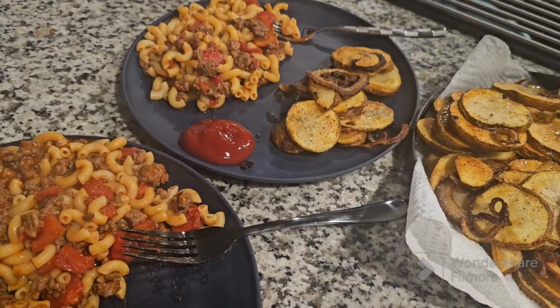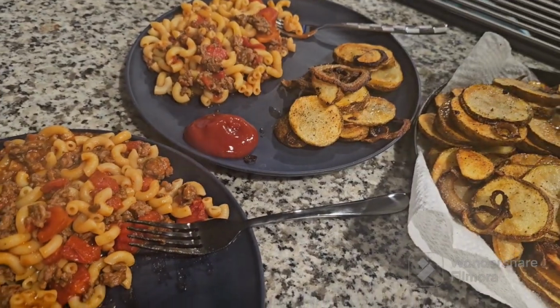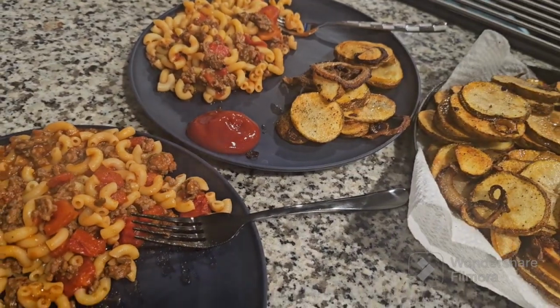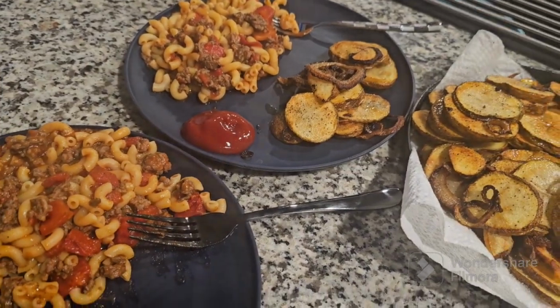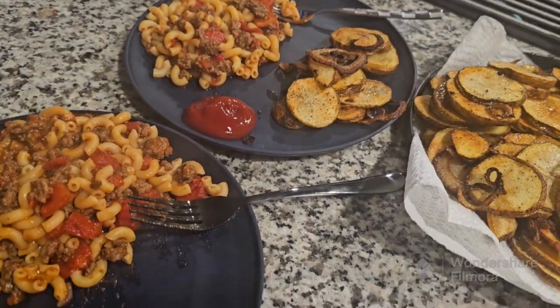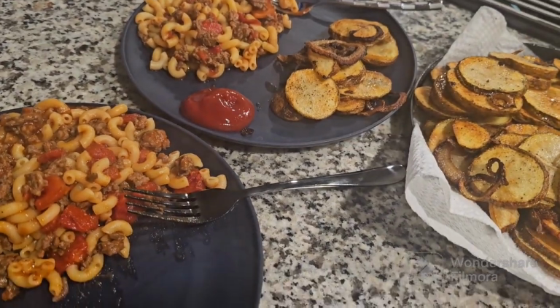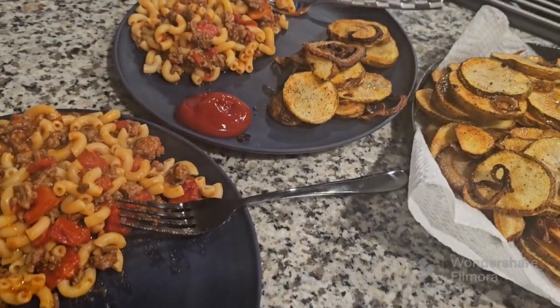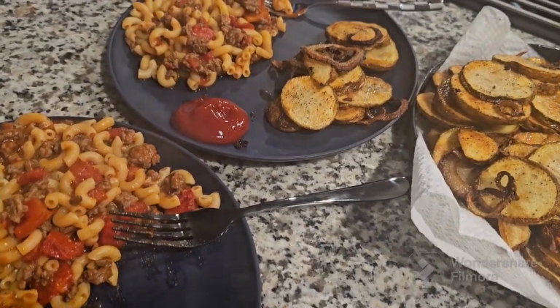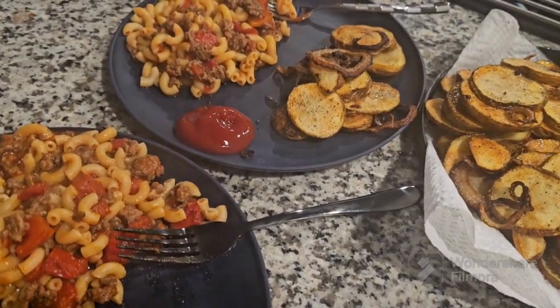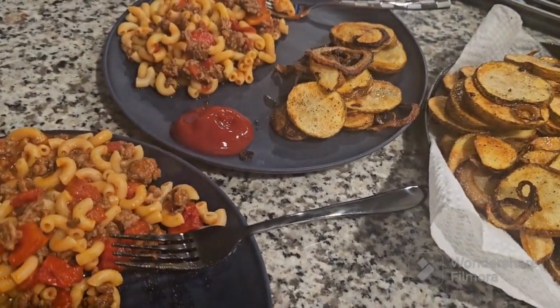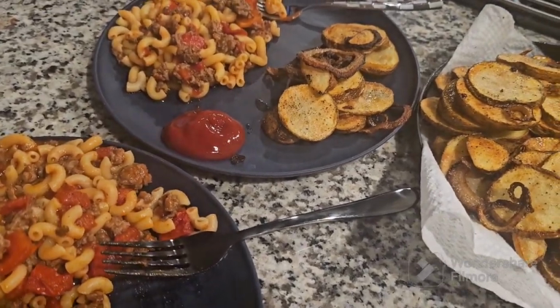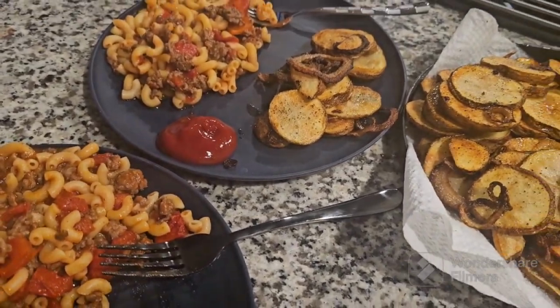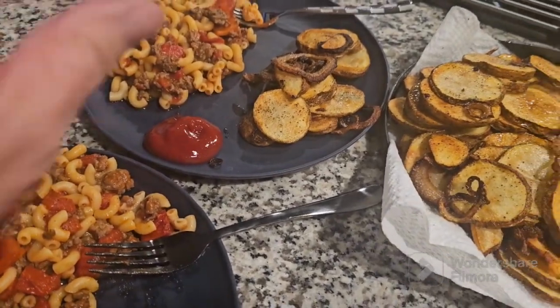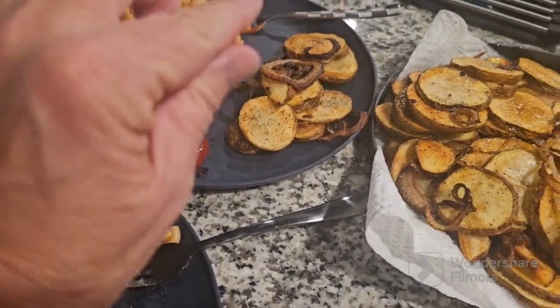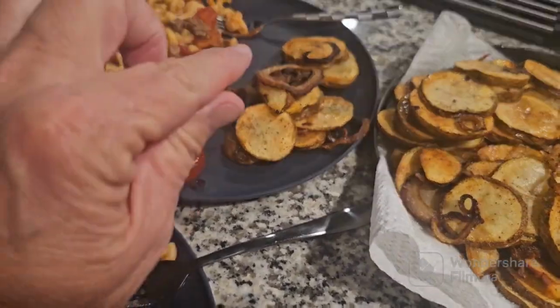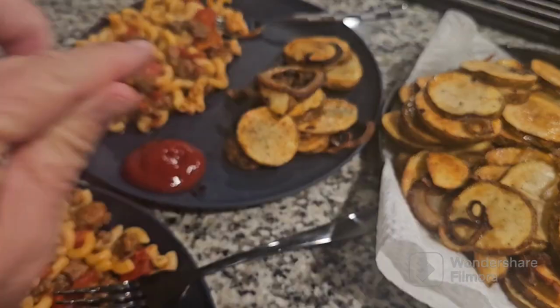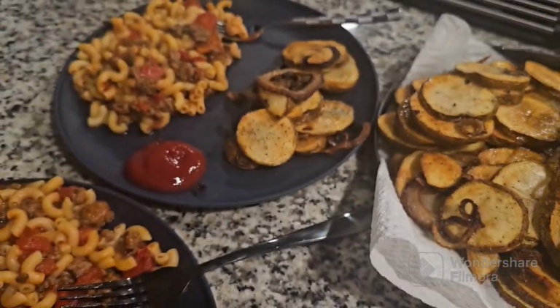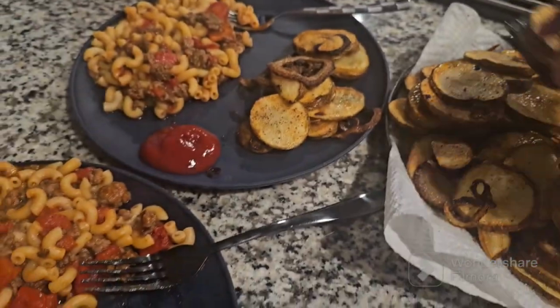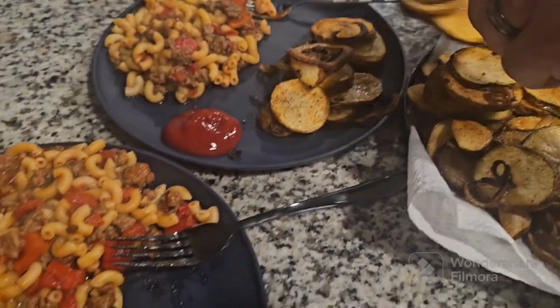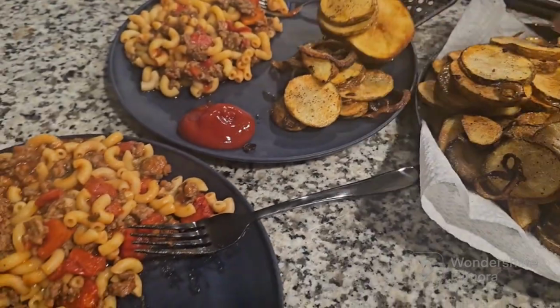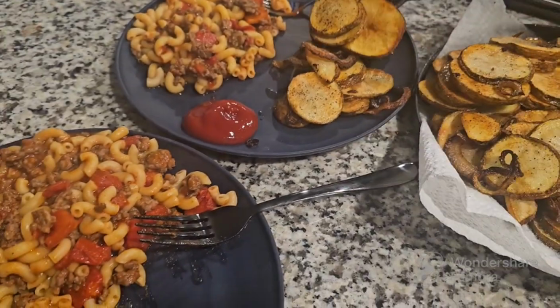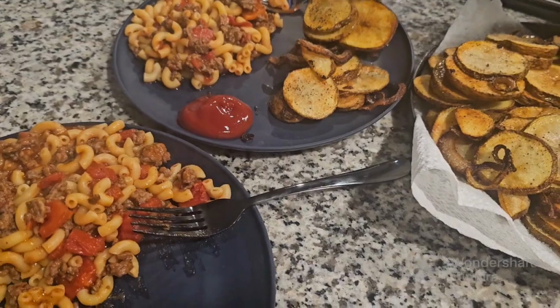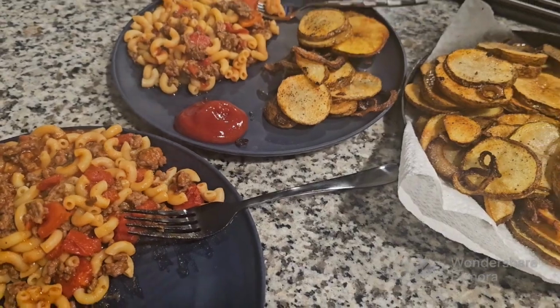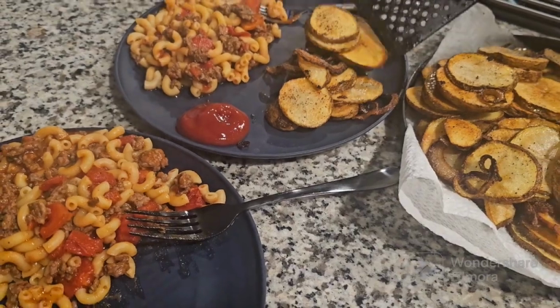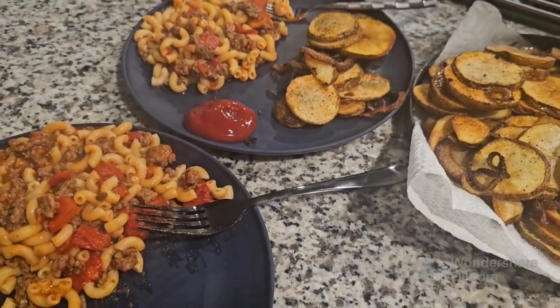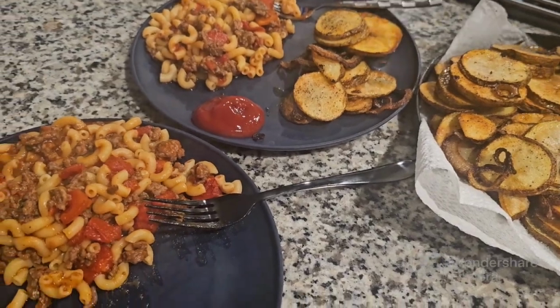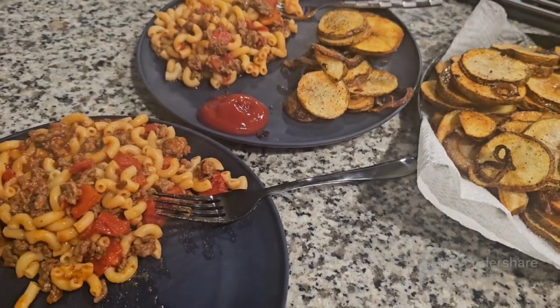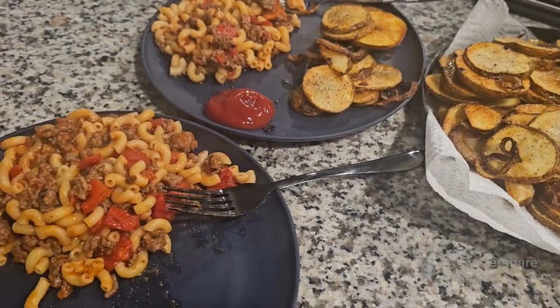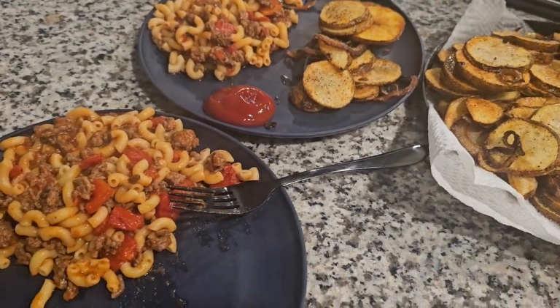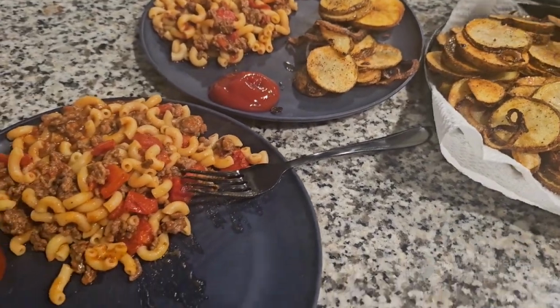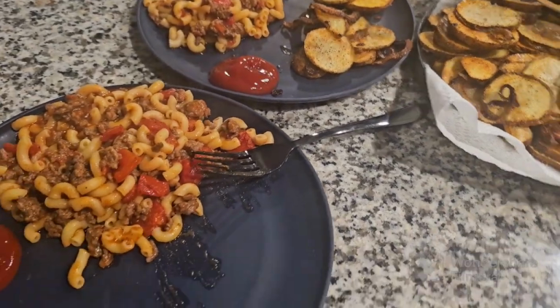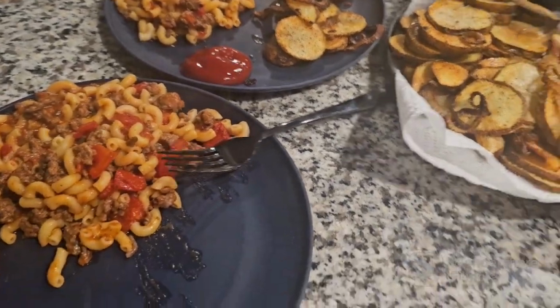Enough for you or more? A little more. Perfect. Look at that, y'all.